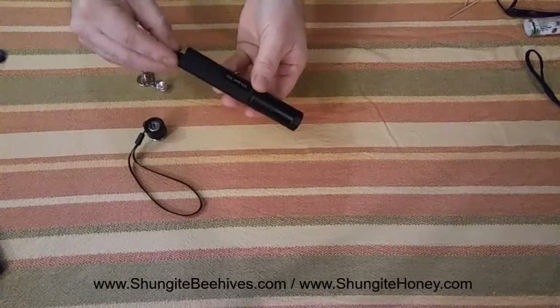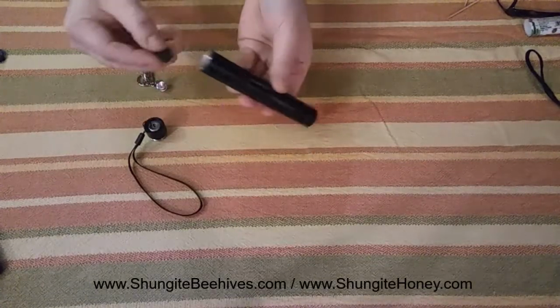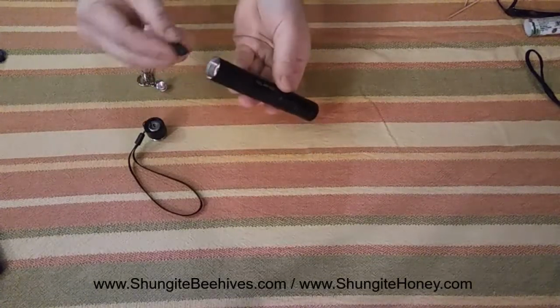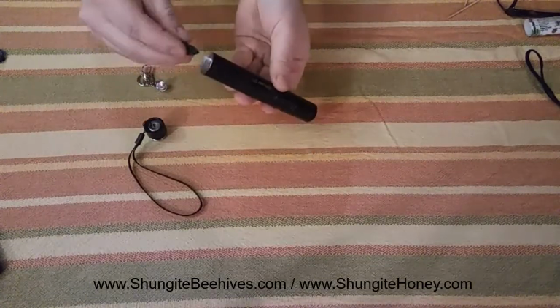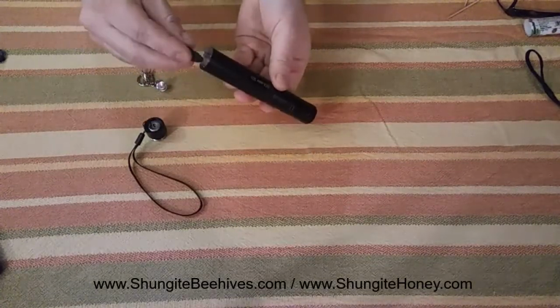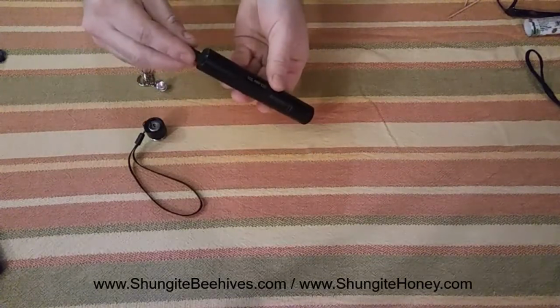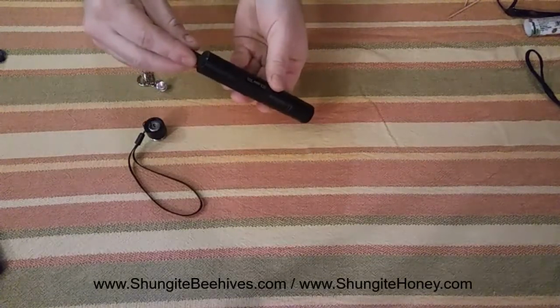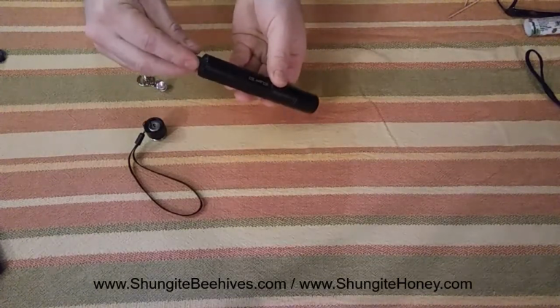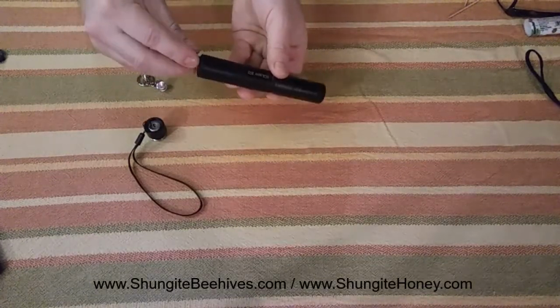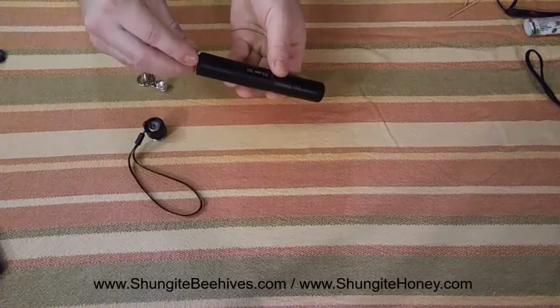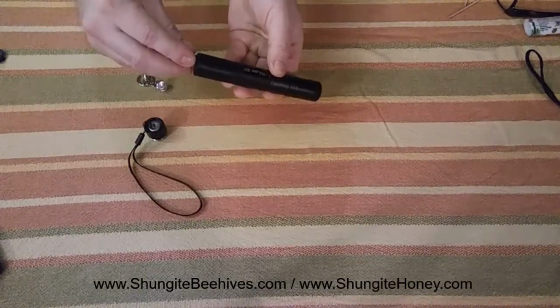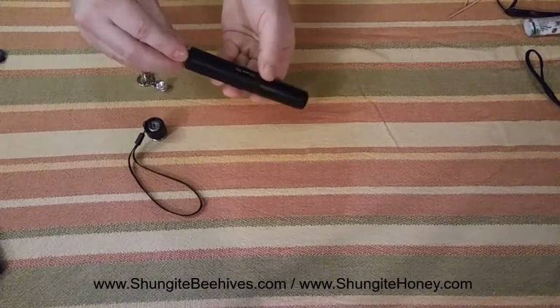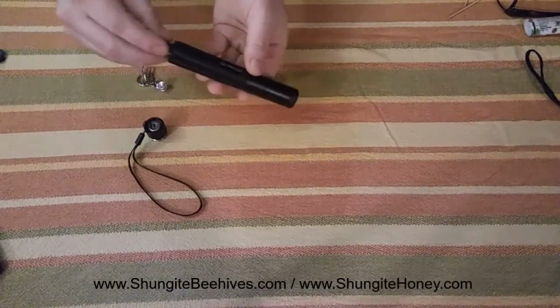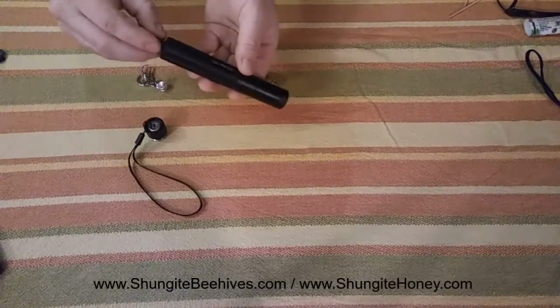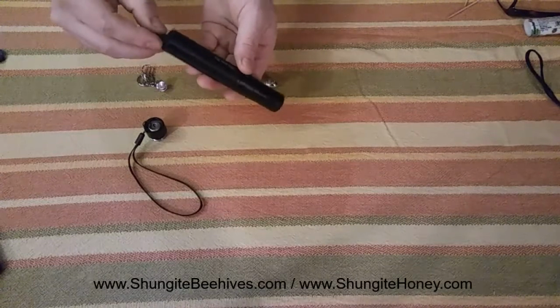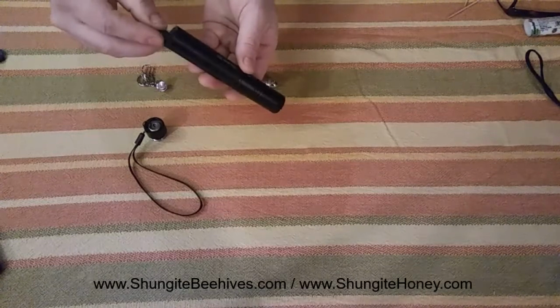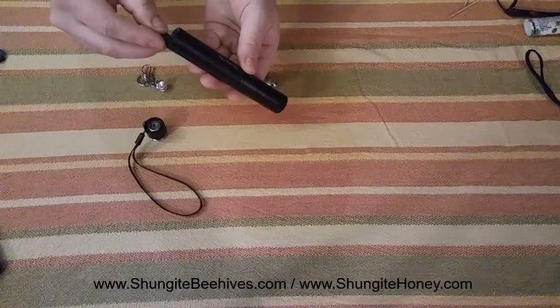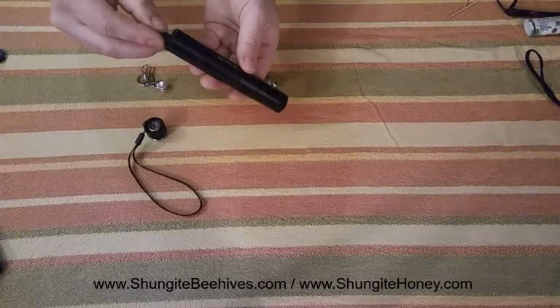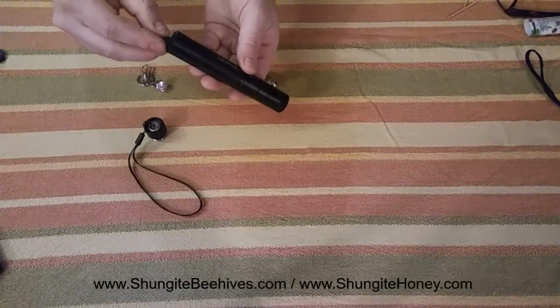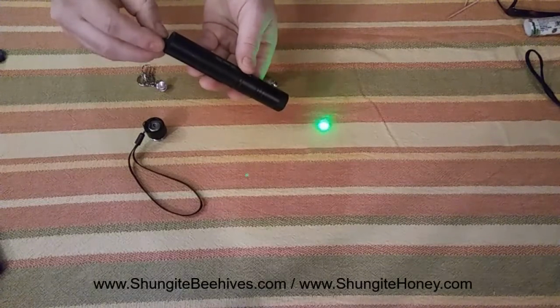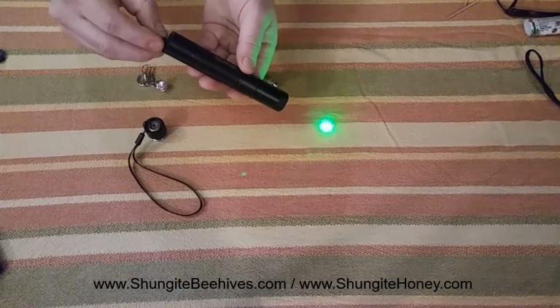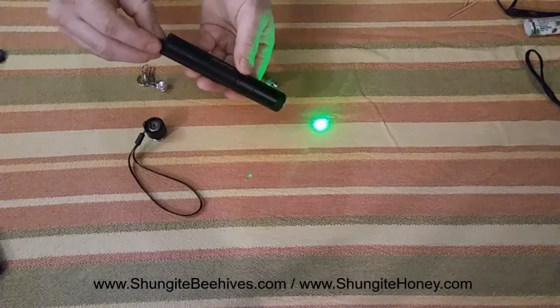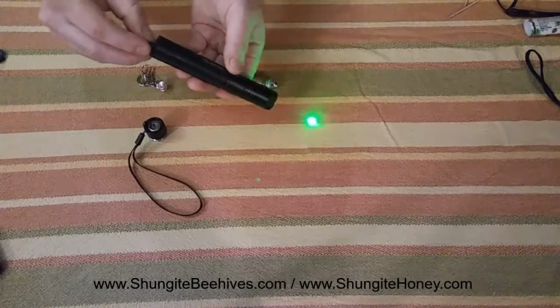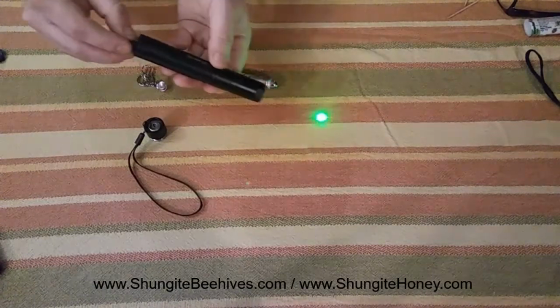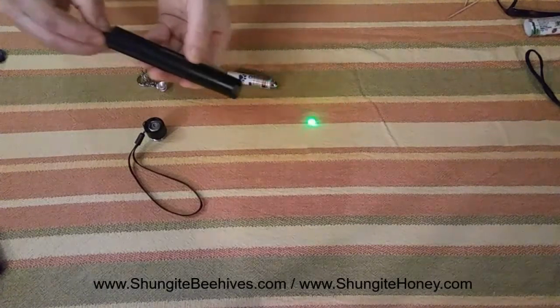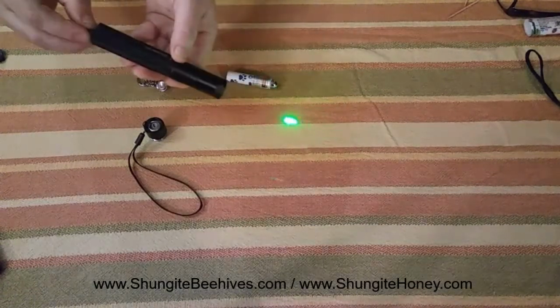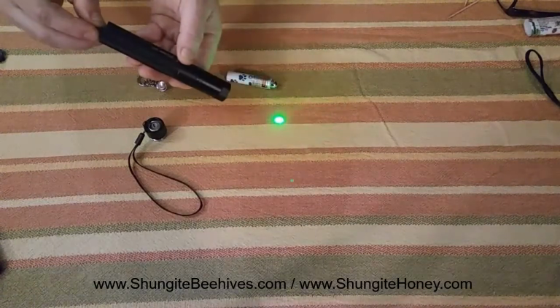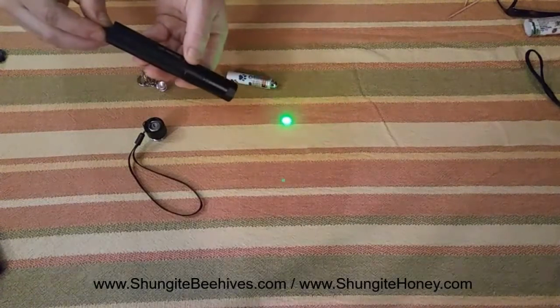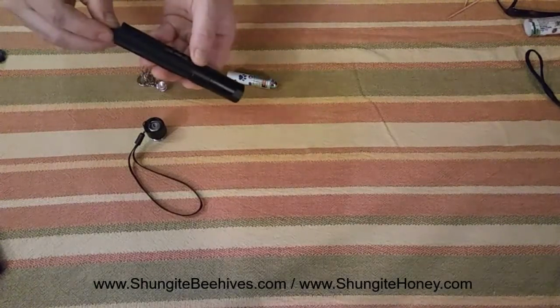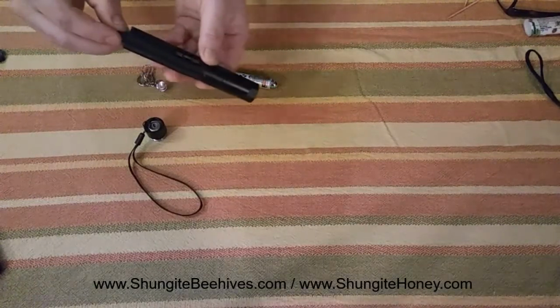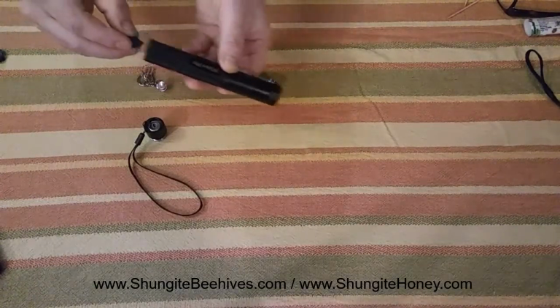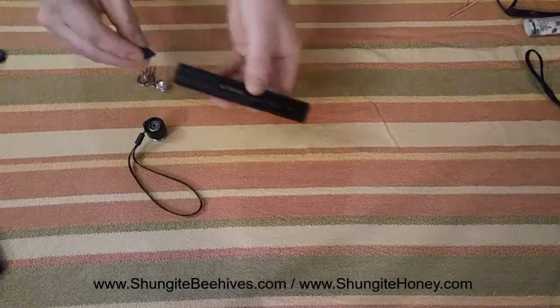Battery inside — show the shungite, make the connection there. And there's a green laser pointer.